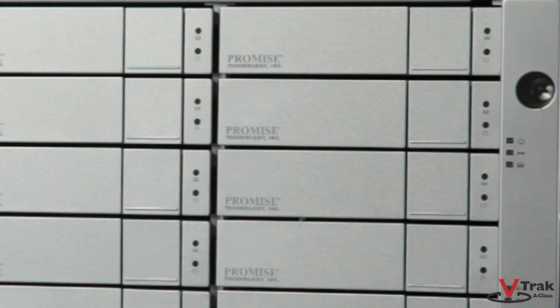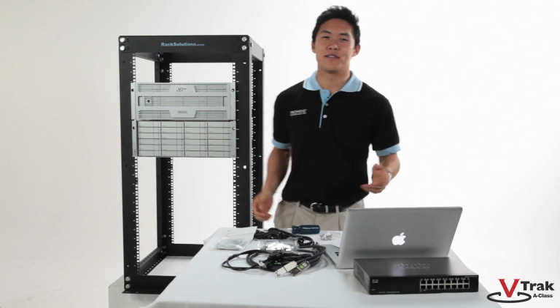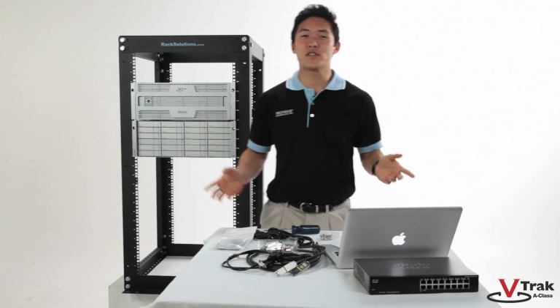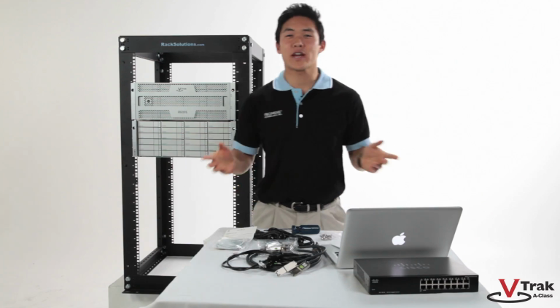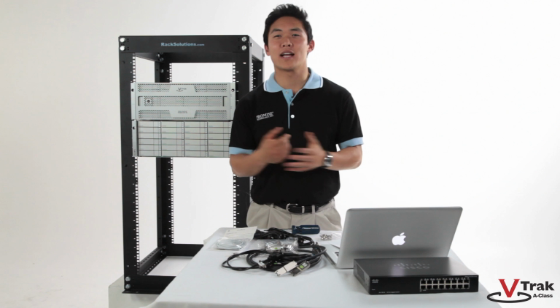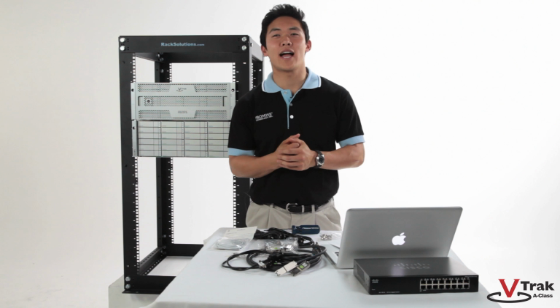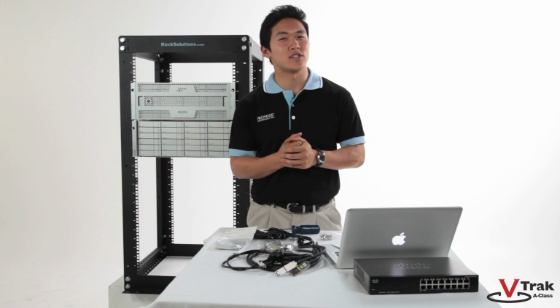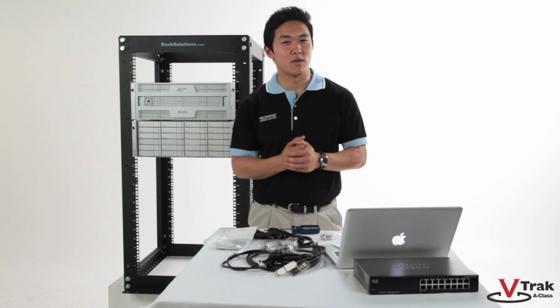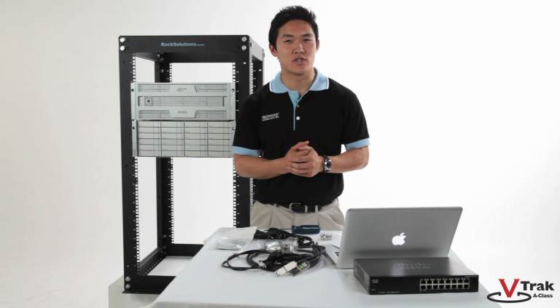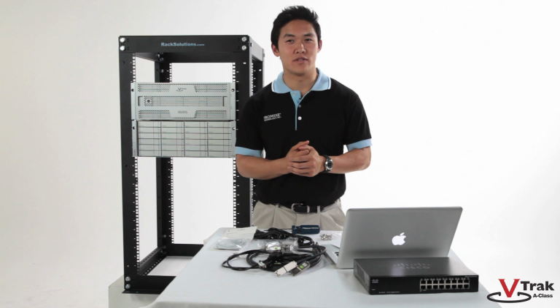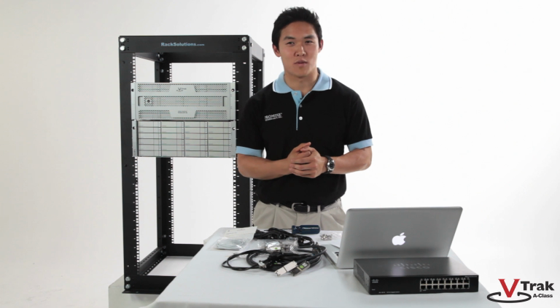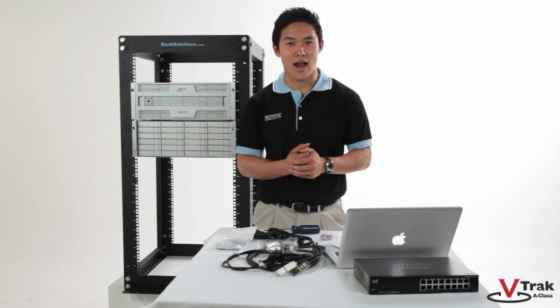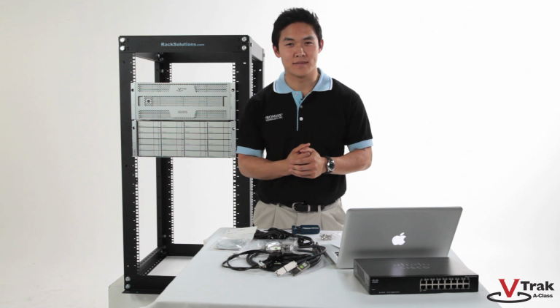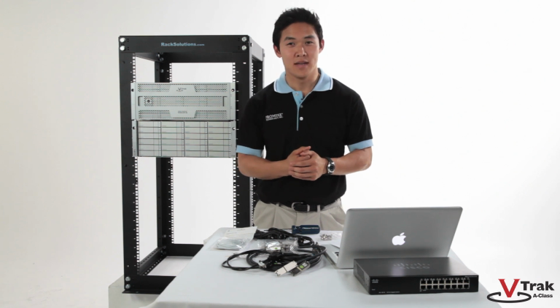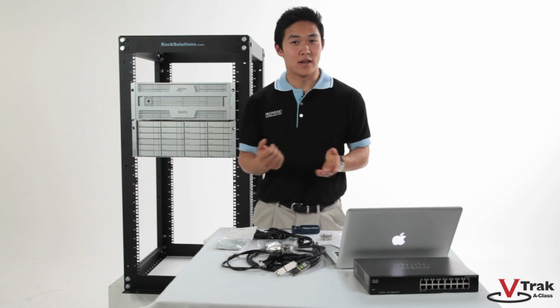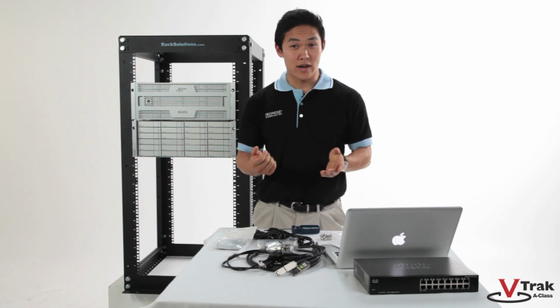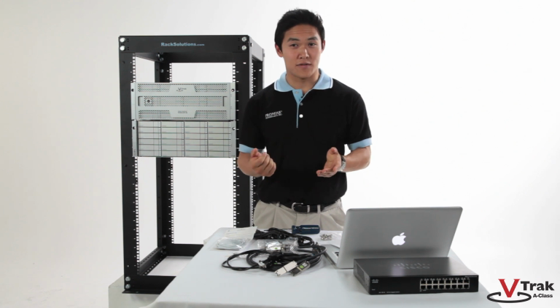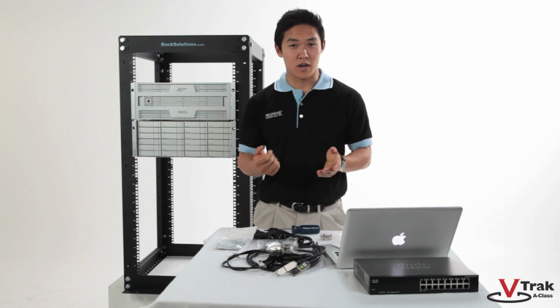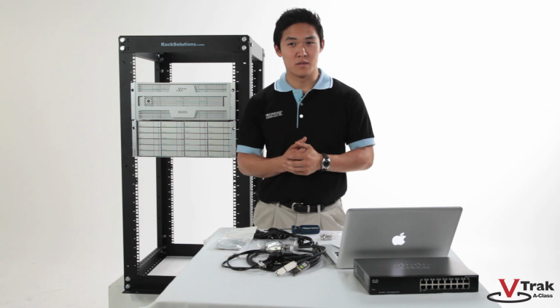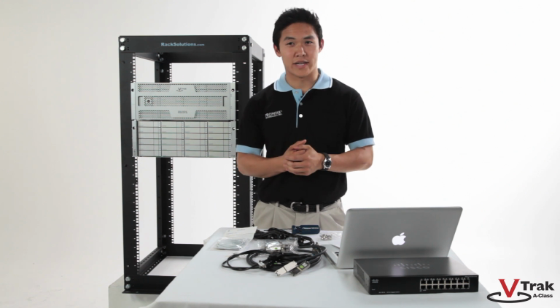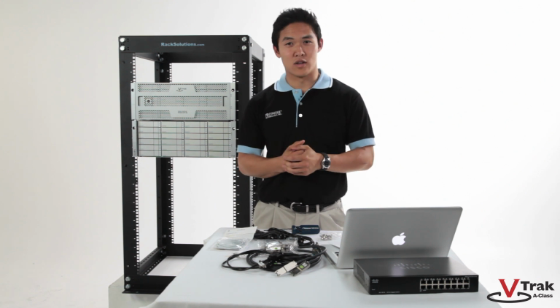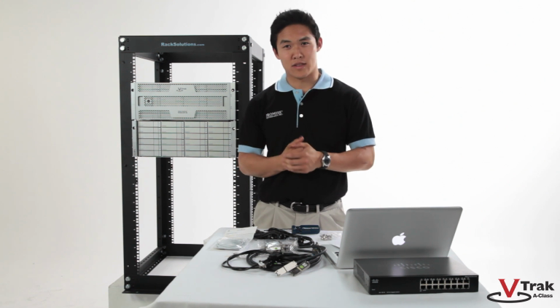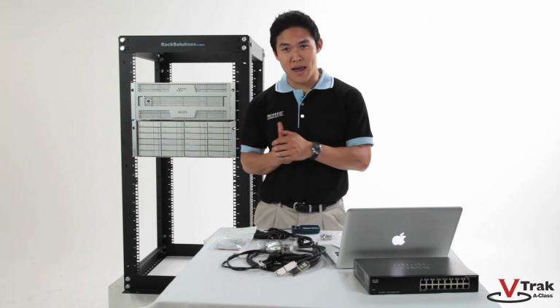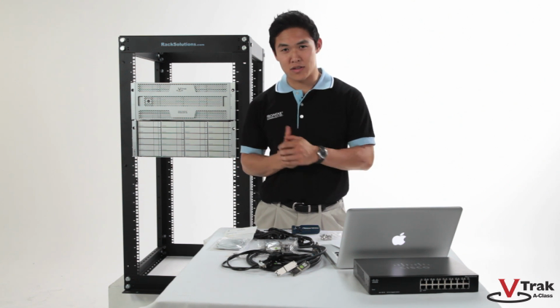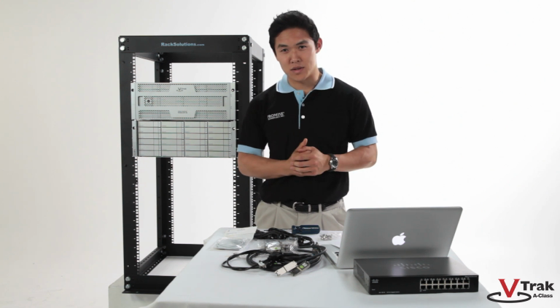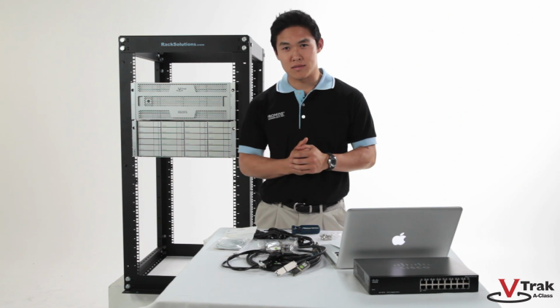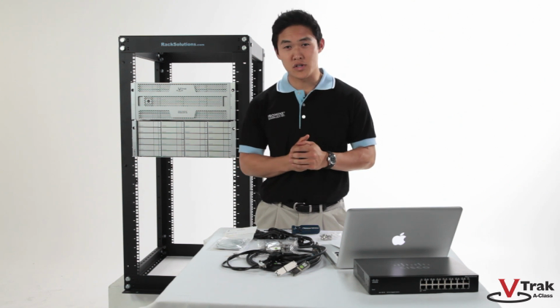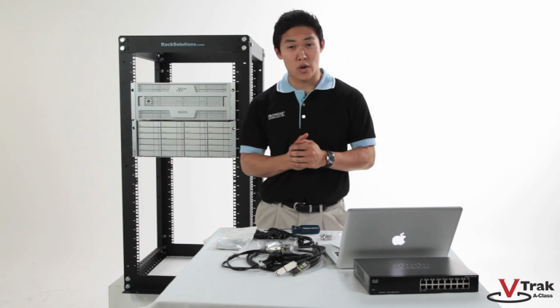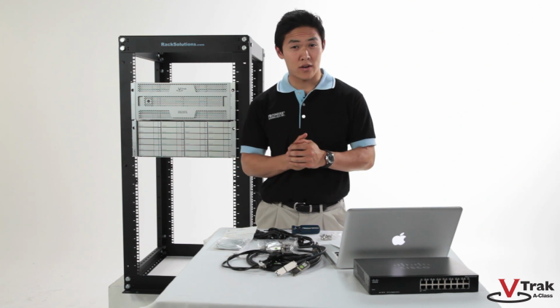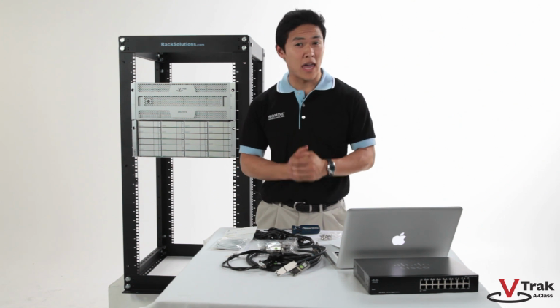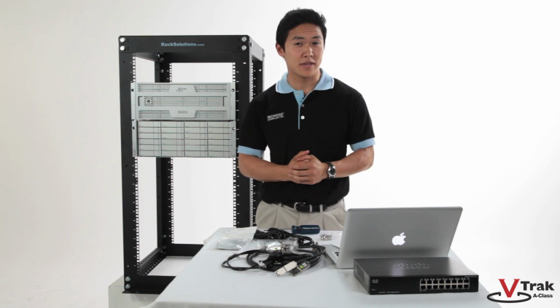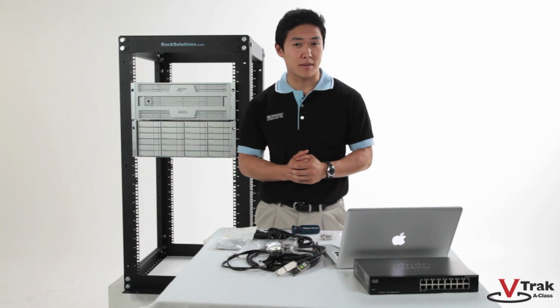The V-Track A-Class is now installed in the rack. In our next video, we'll take a look at the back of the unit and show you how to cable it up.